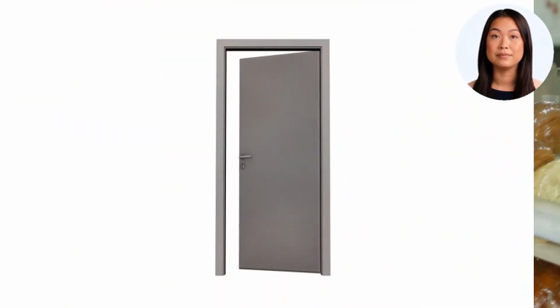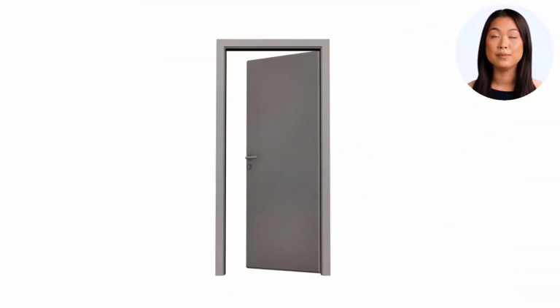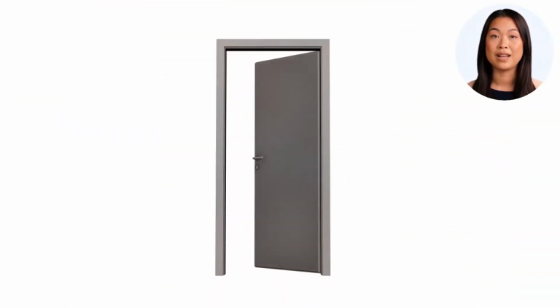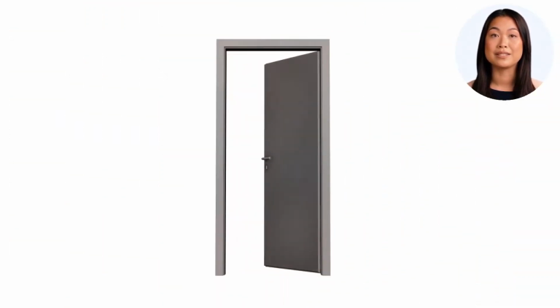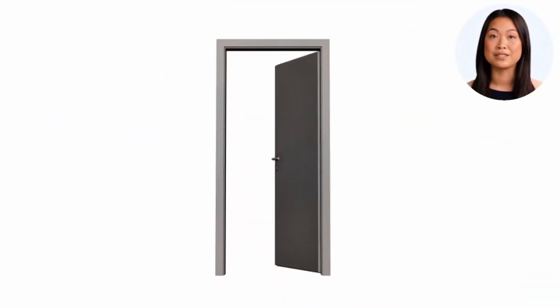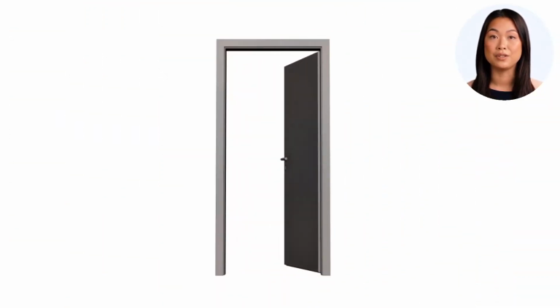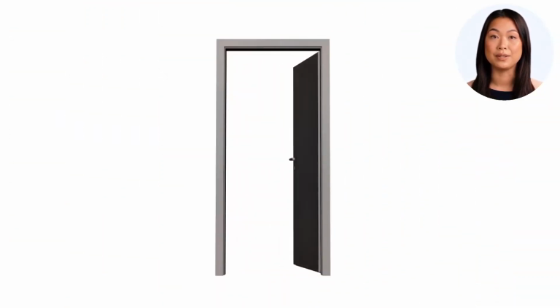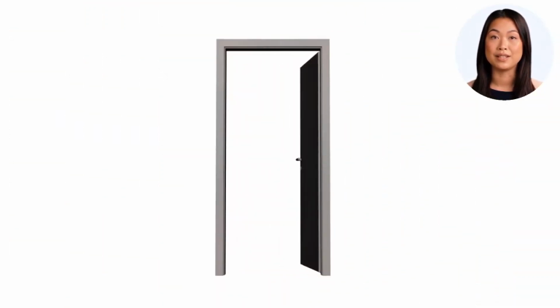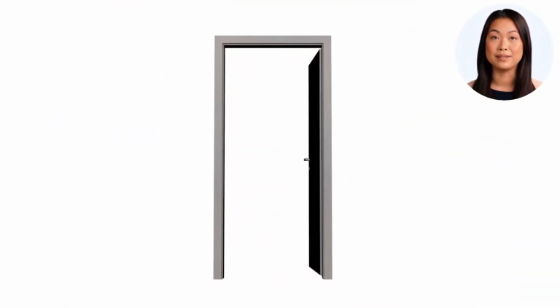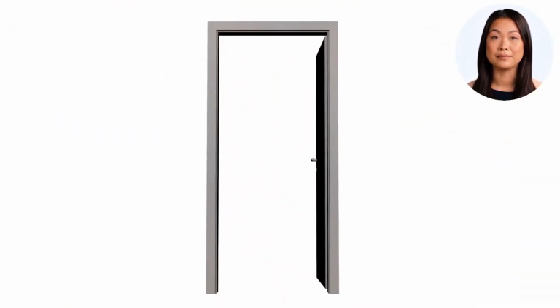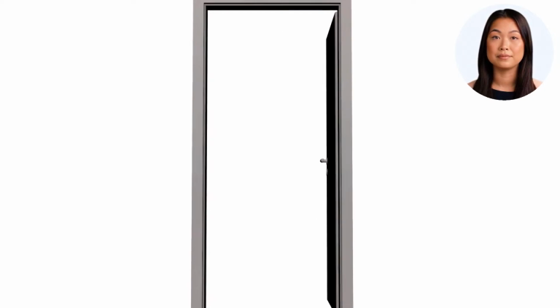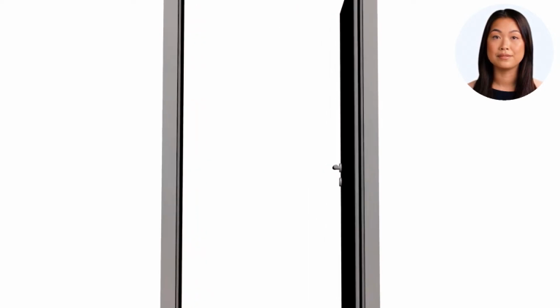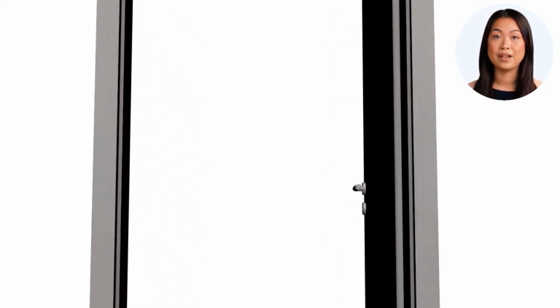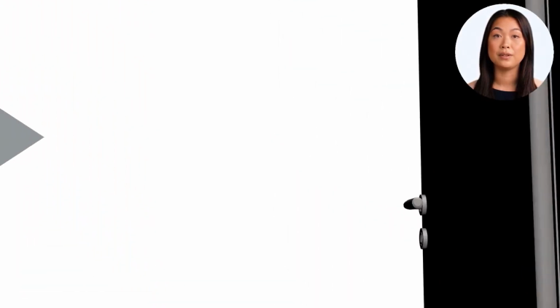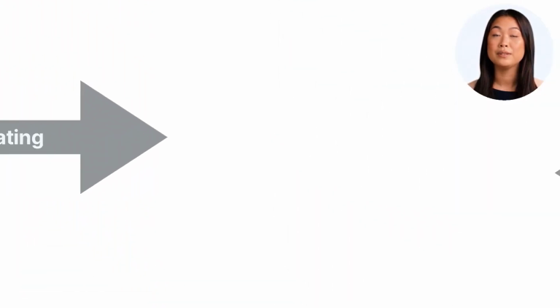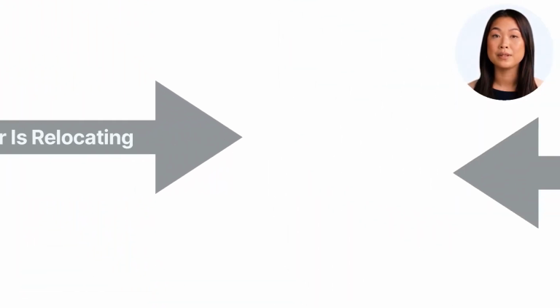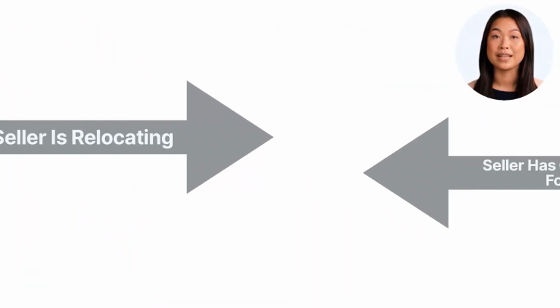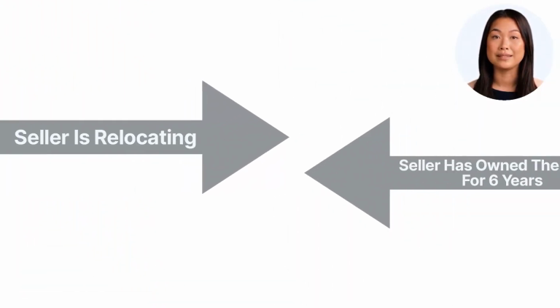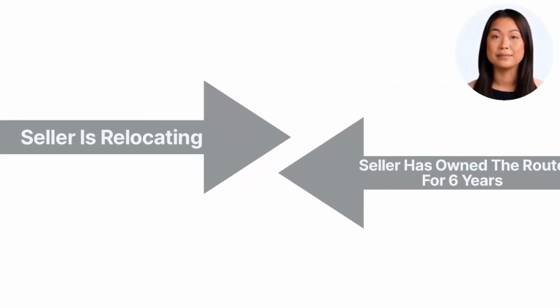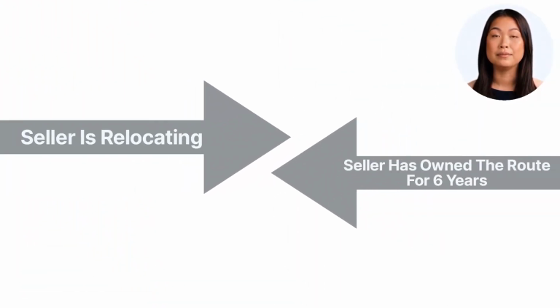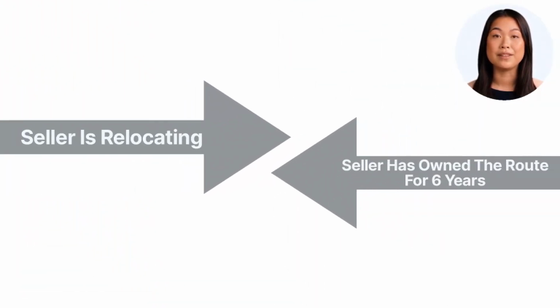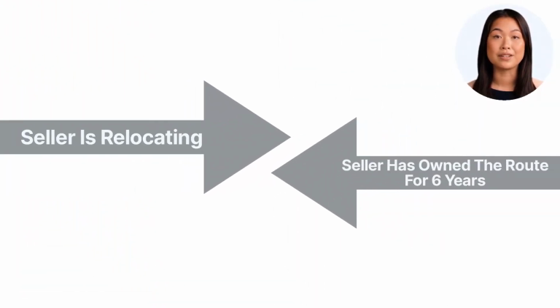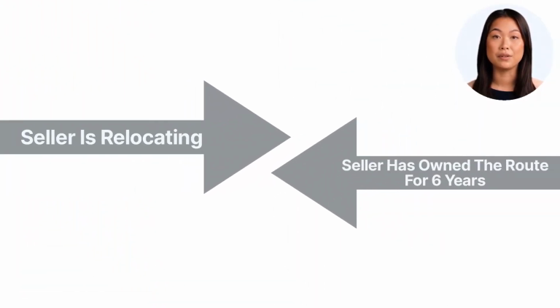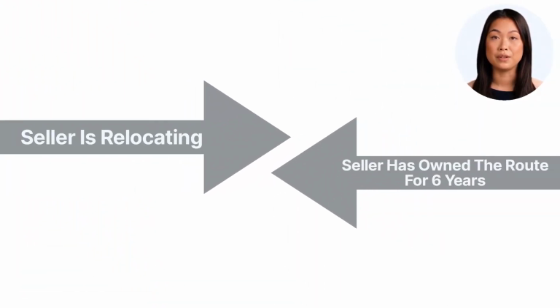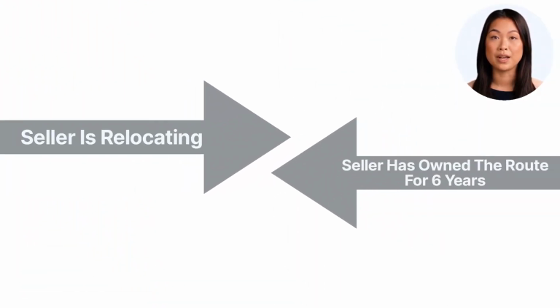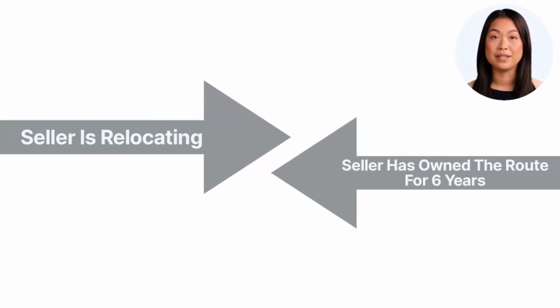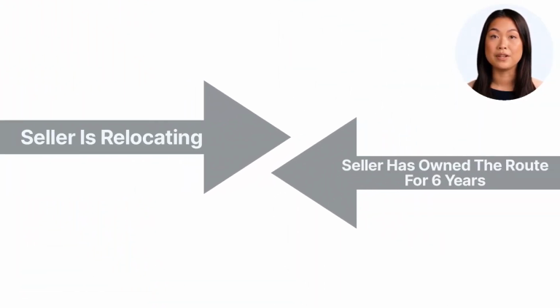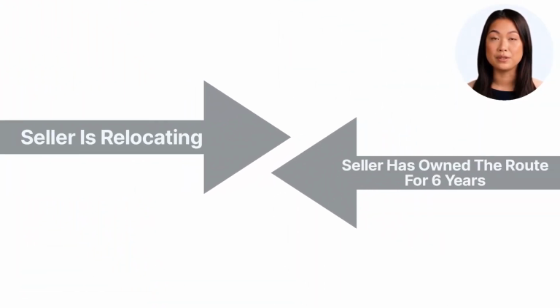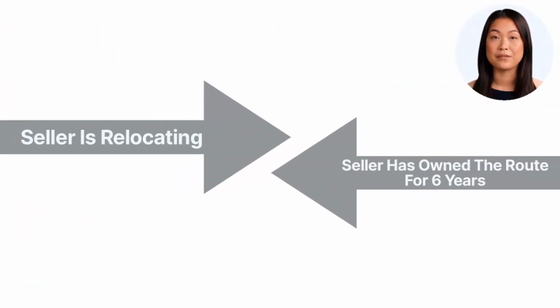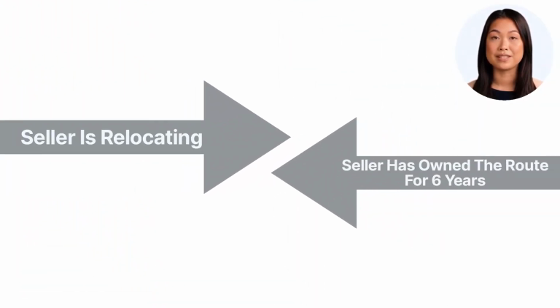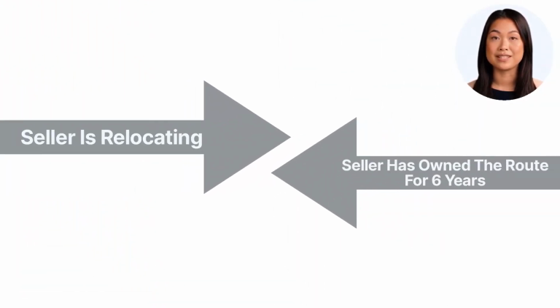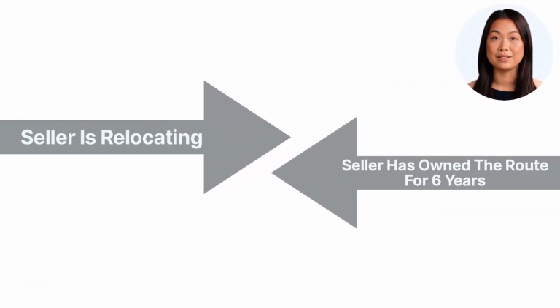Why is this distributor selling? The owner is relocating. They have owned the route and territory for six years.